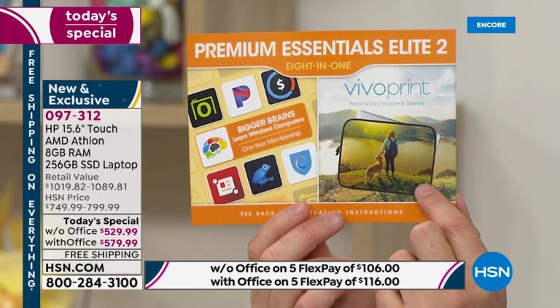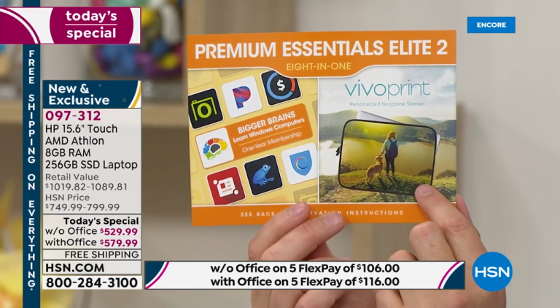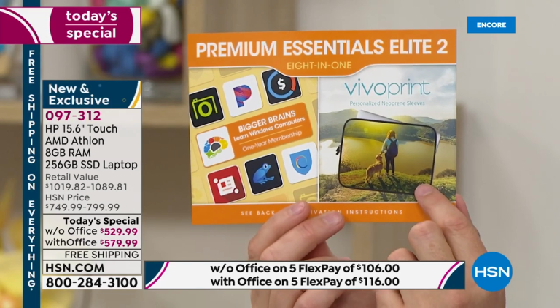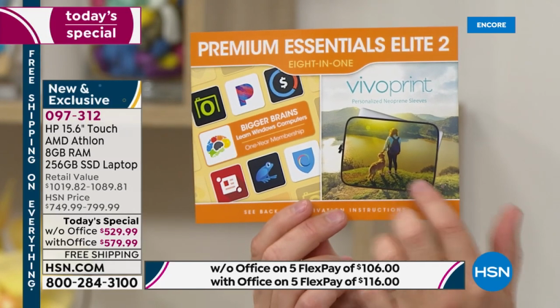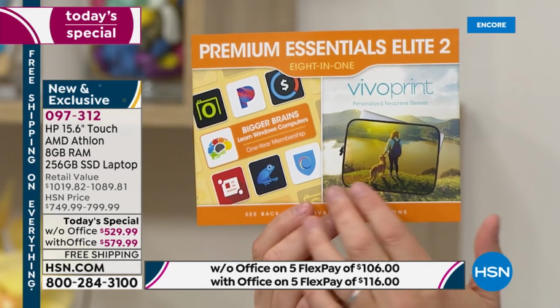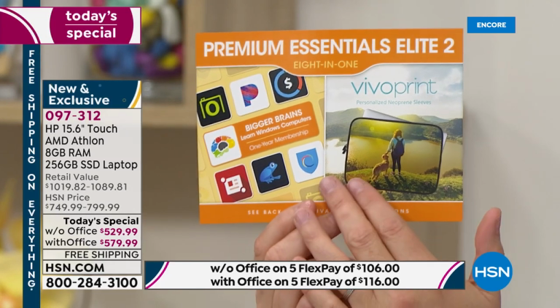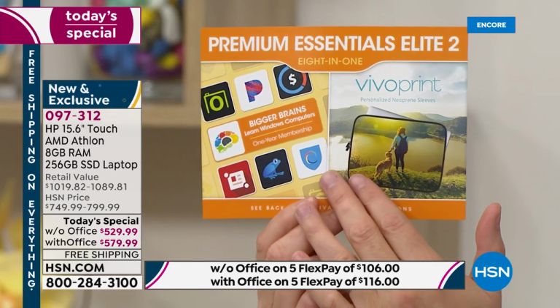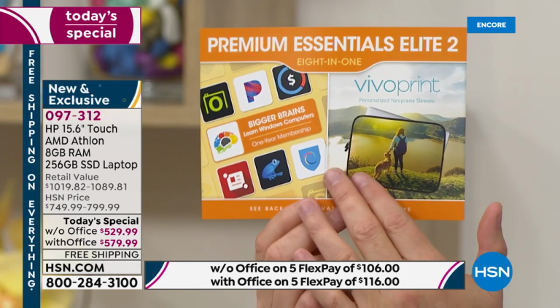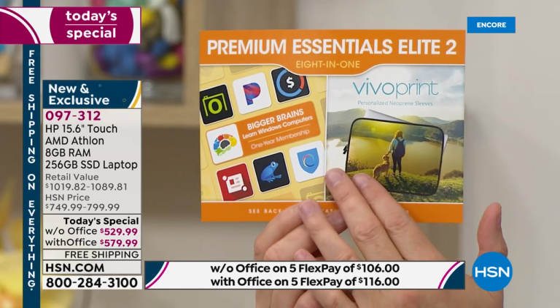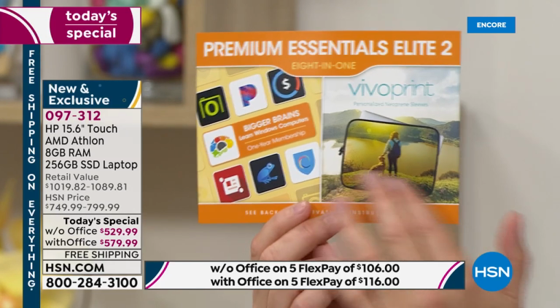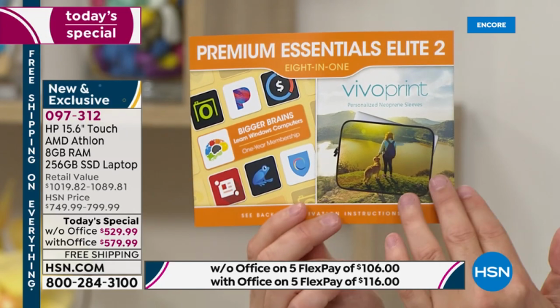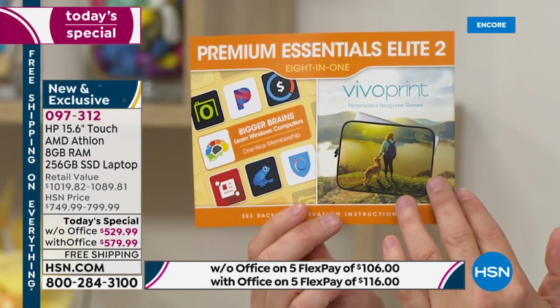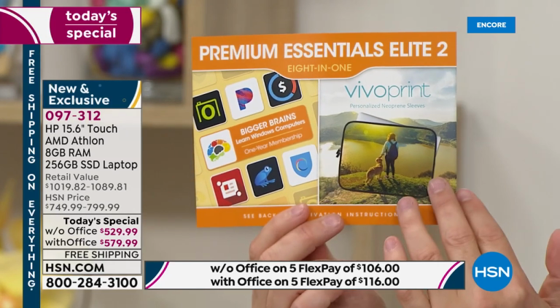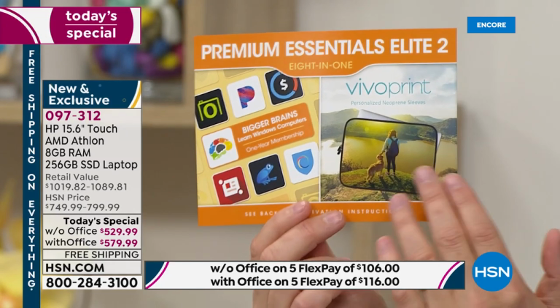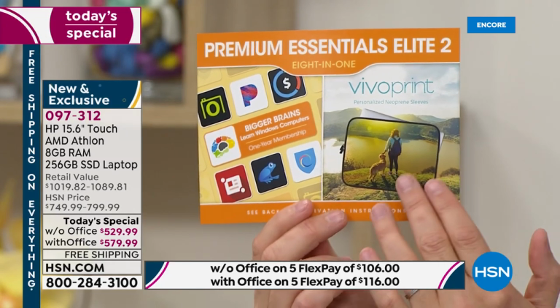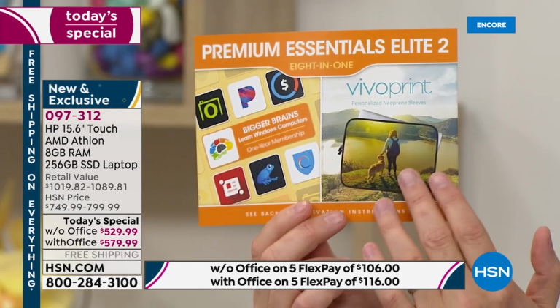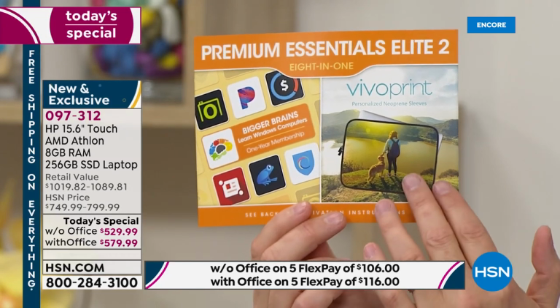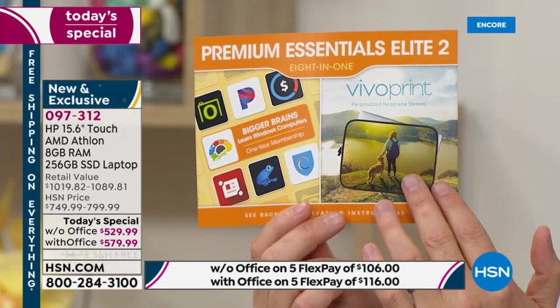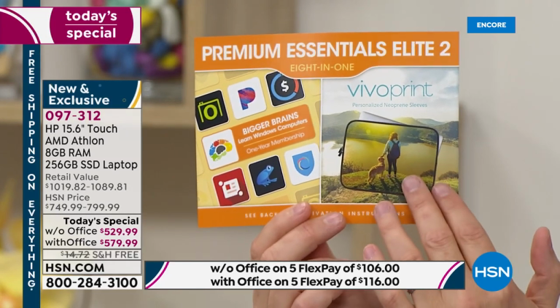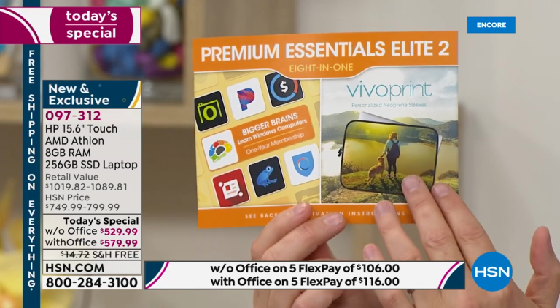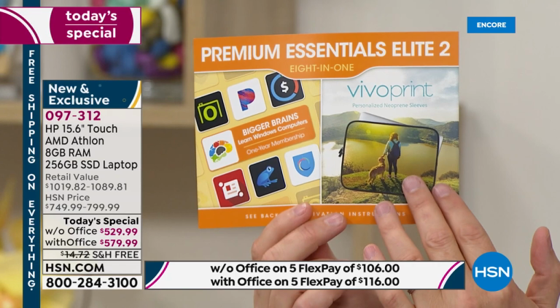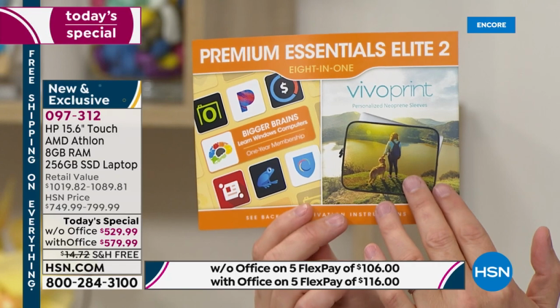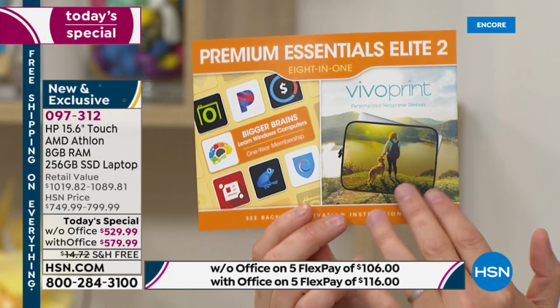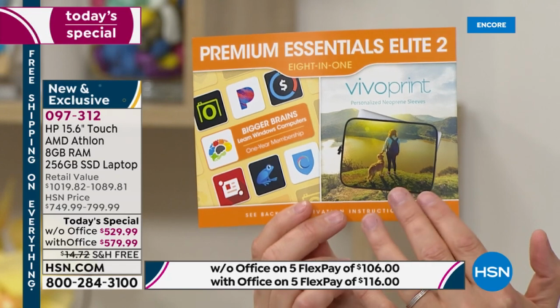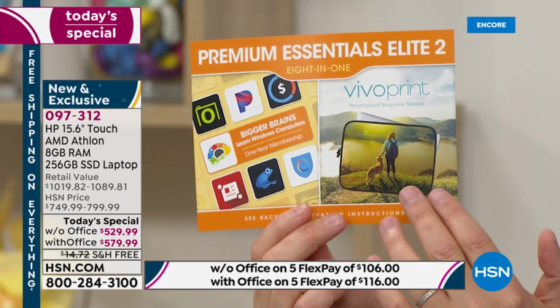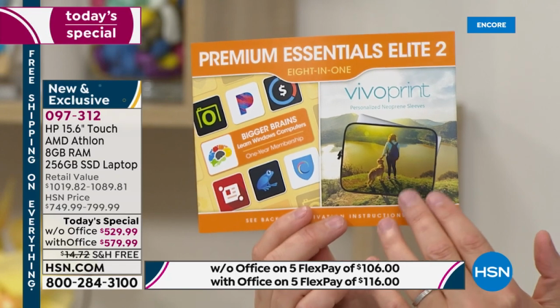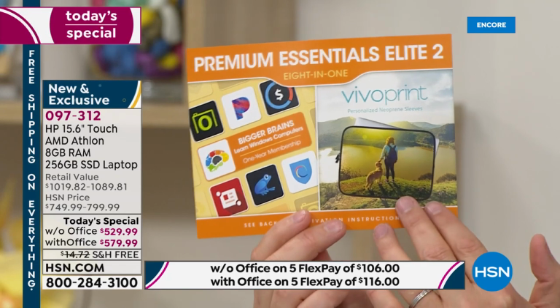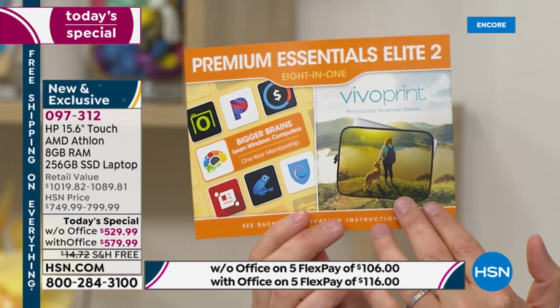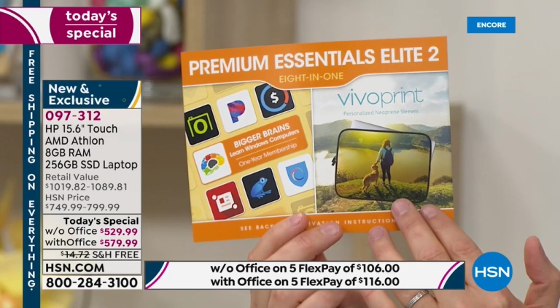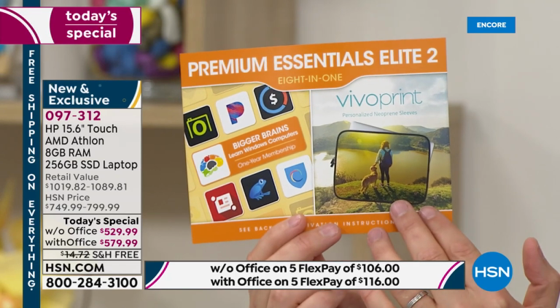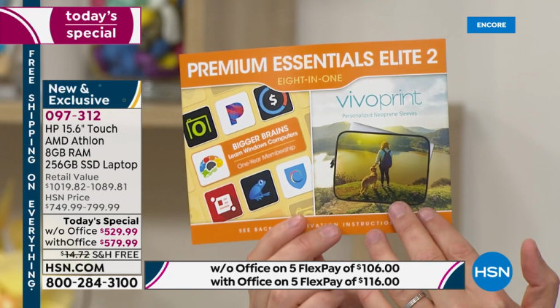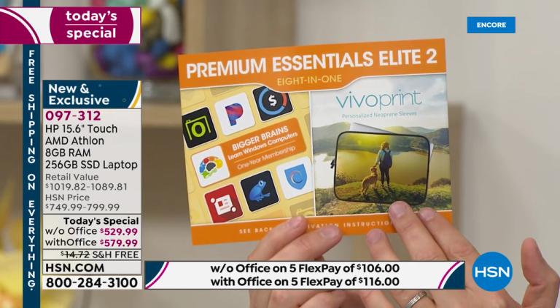Most people are choosing Microsoft Office because it's only $50 extra, and it makes a lot of sense since we use Word, Excel, and PowerPoint. When you order tonight, you also receive great apps, software, and services — including the ability to choose your own neoprene sleeve, which they'll send at no additional cost.